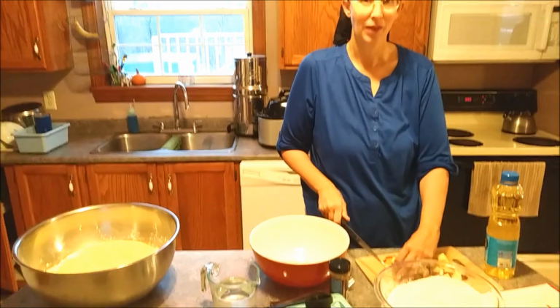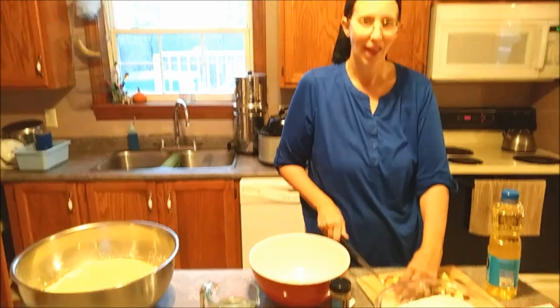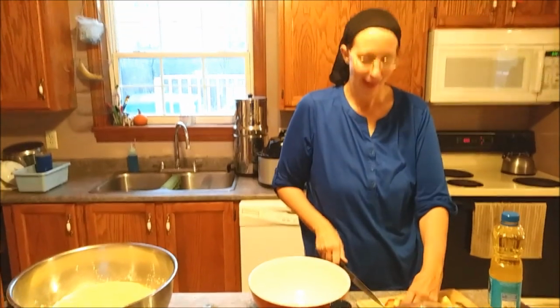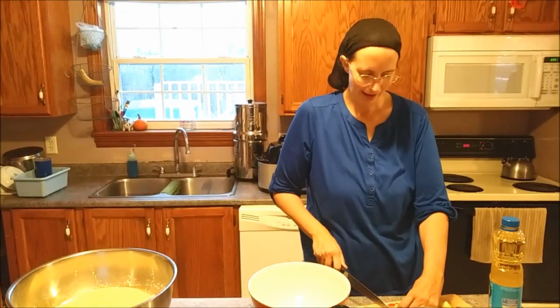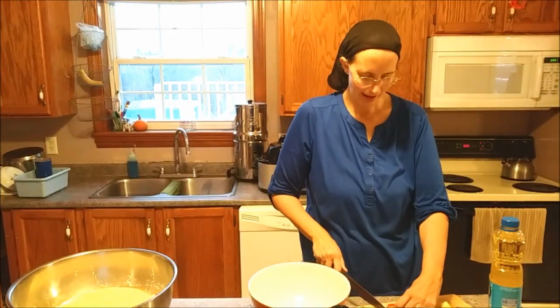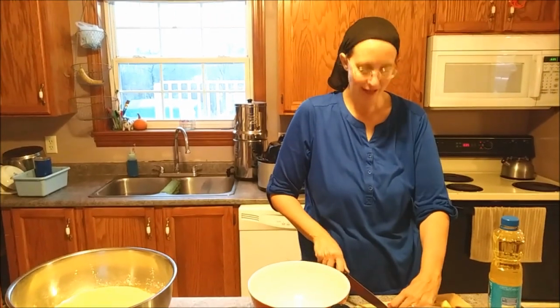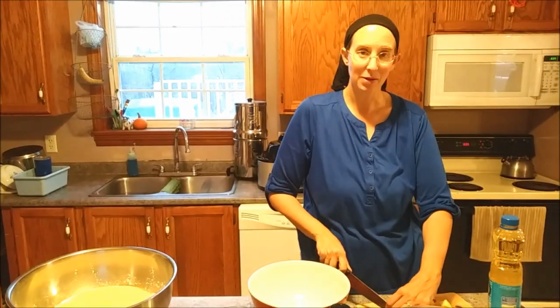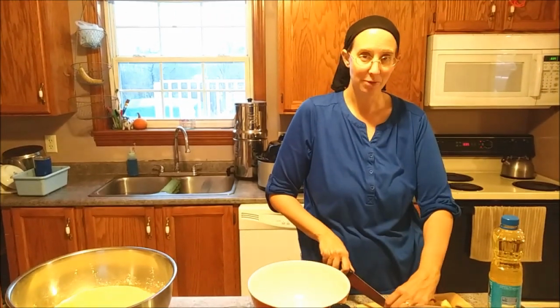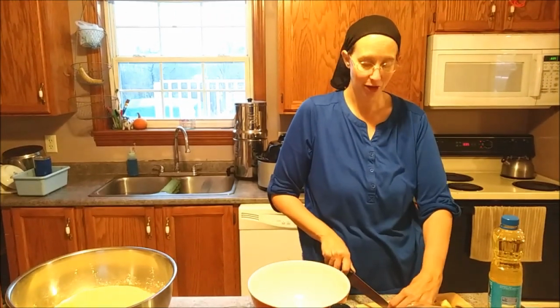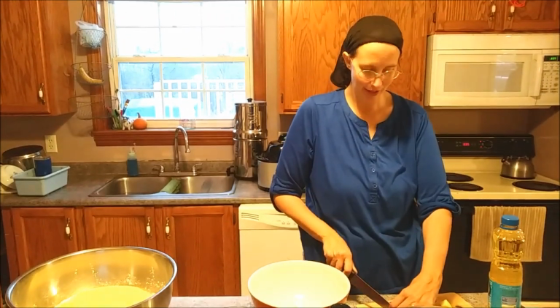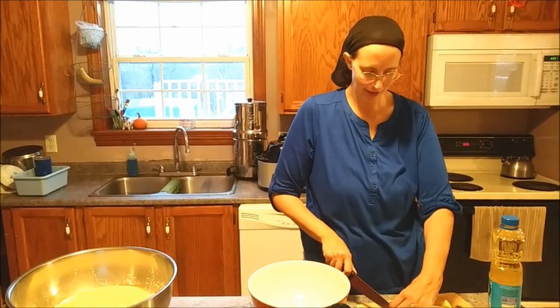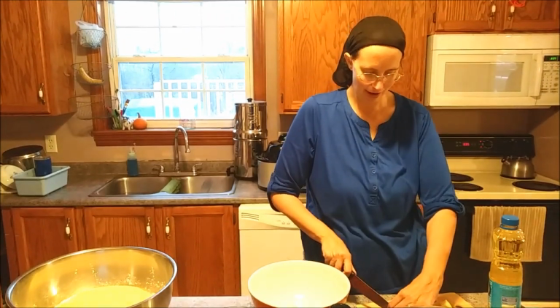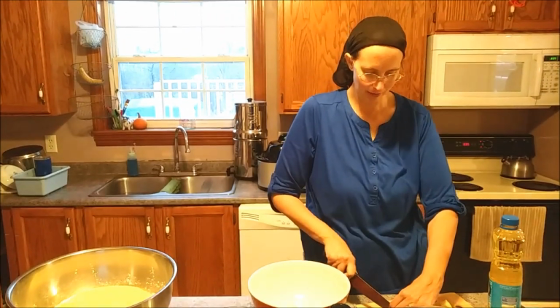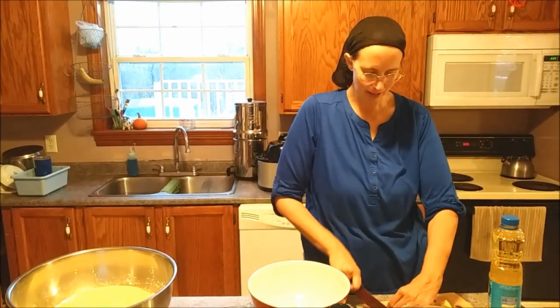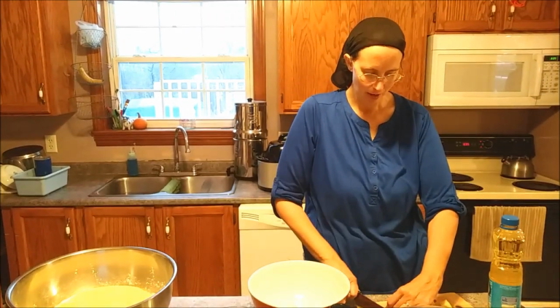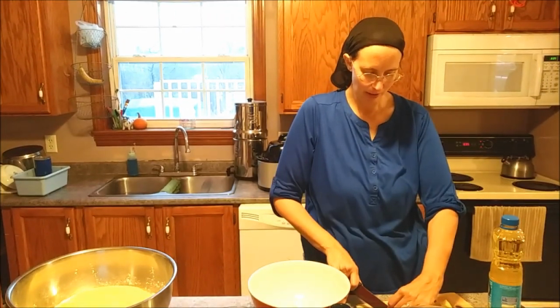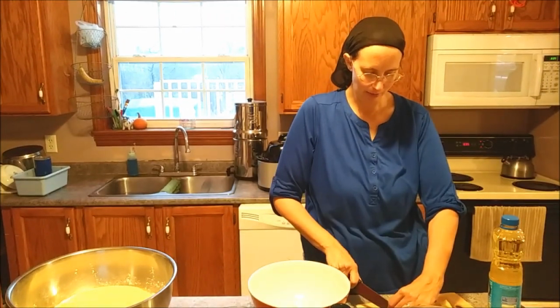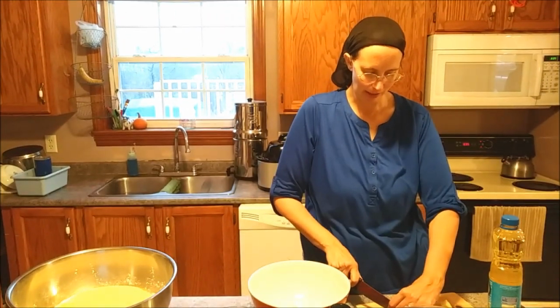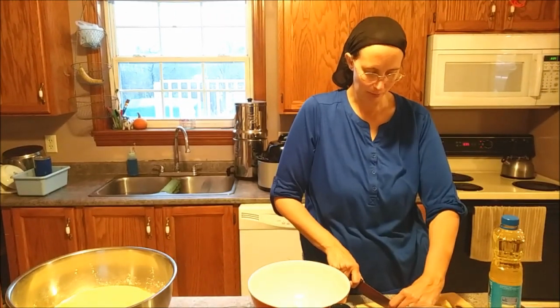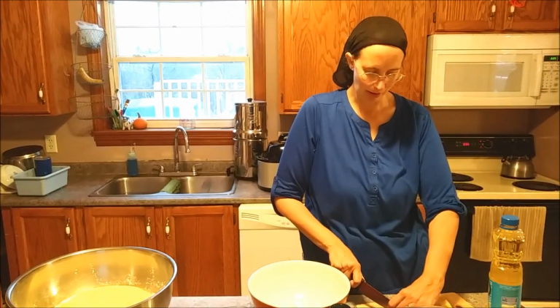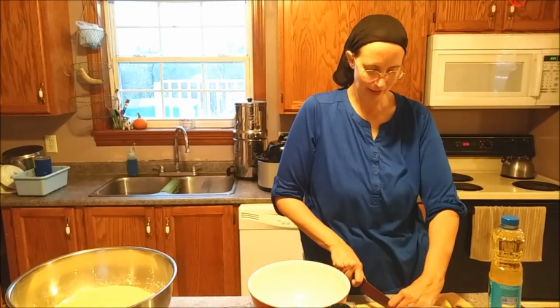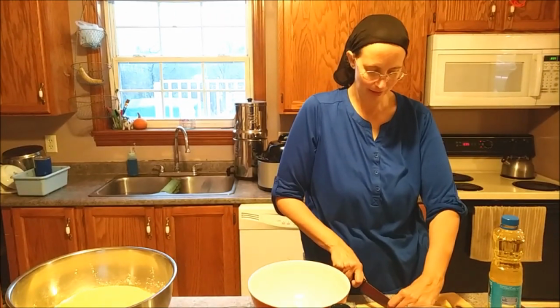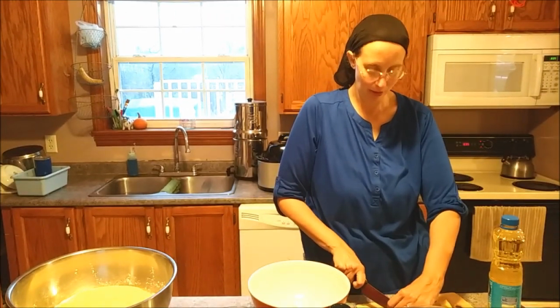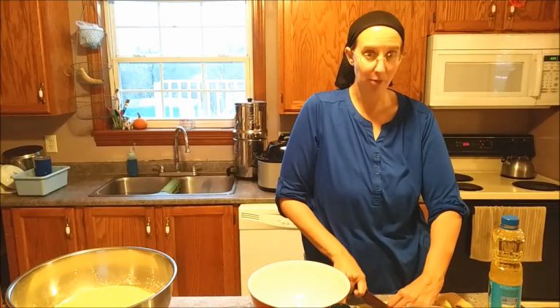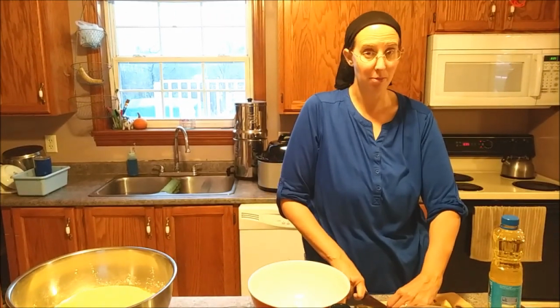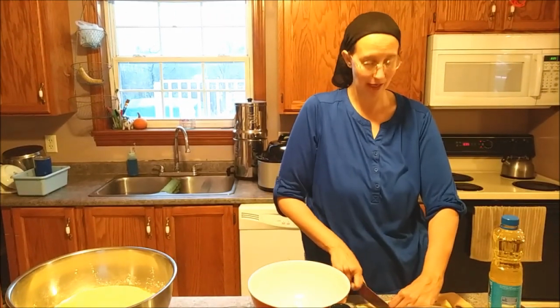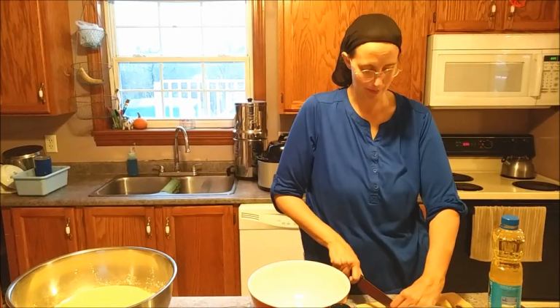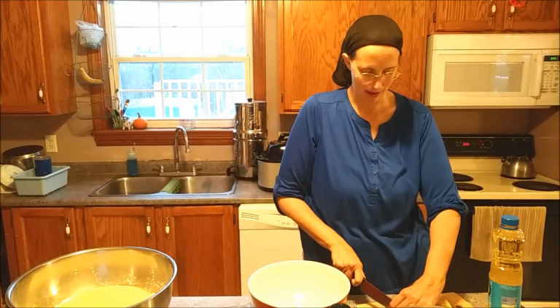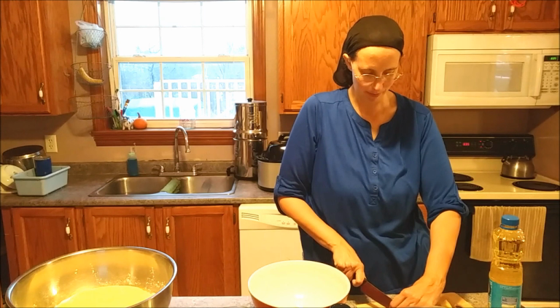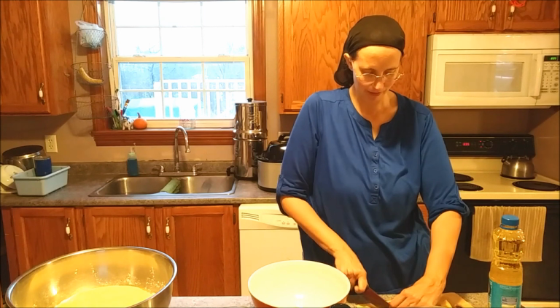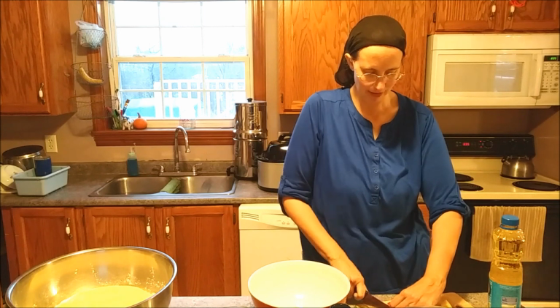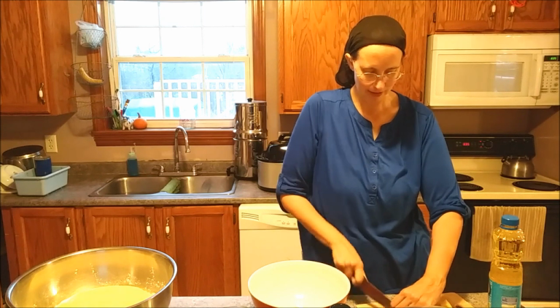Hey guys, welcome to Herding Little Cows. We are making breakfast this morning - we are making some apple muffins.